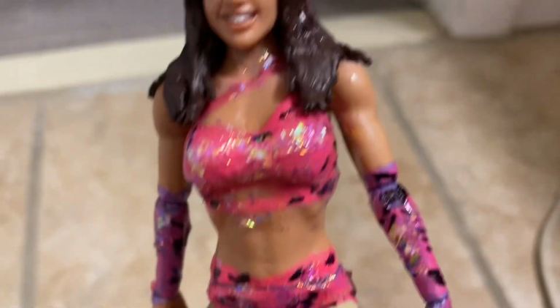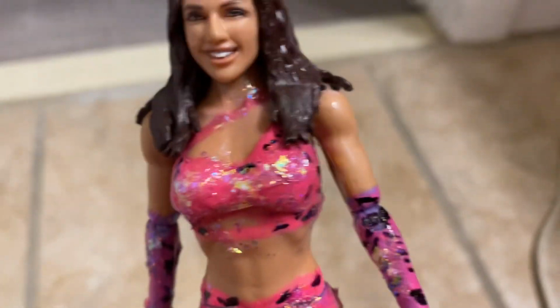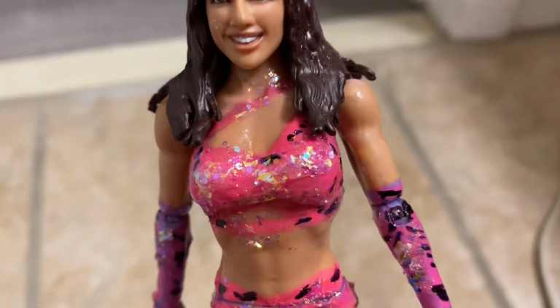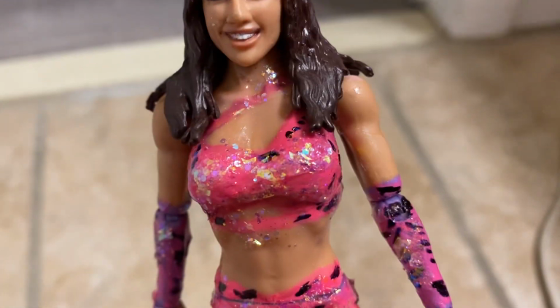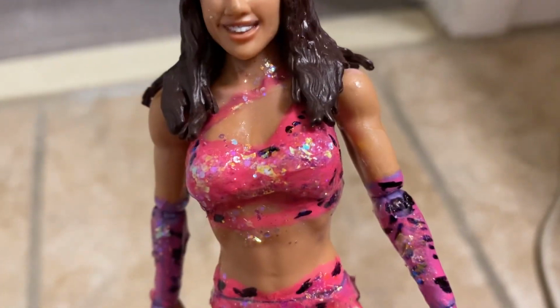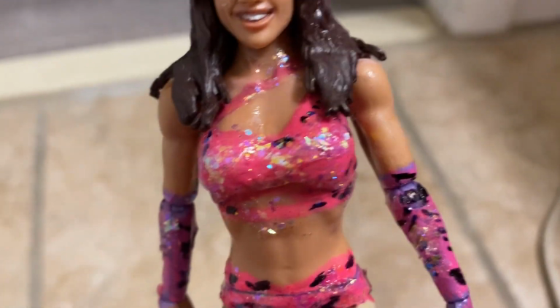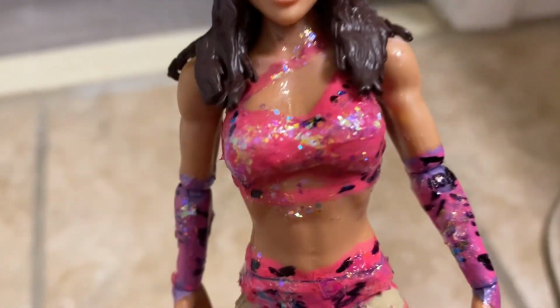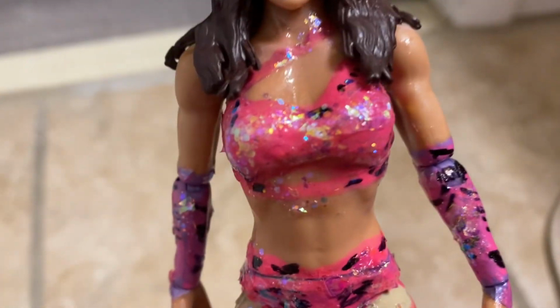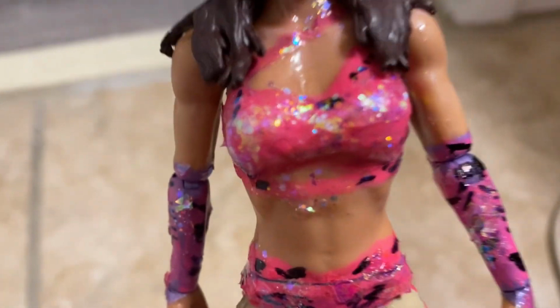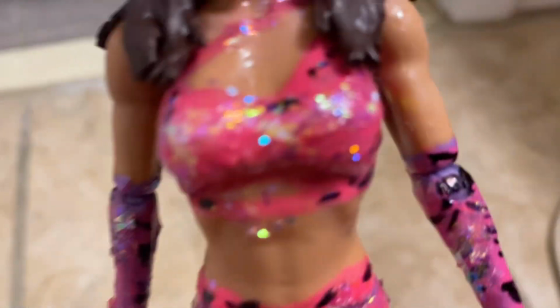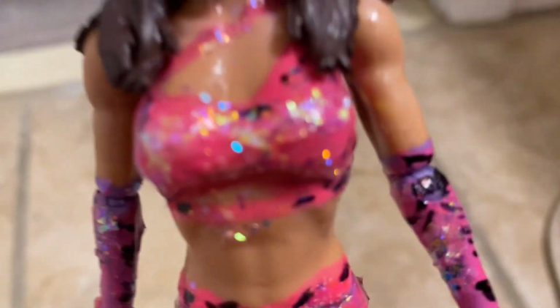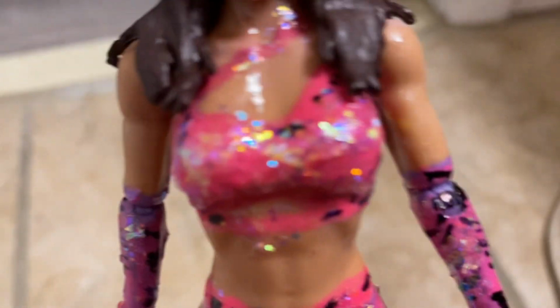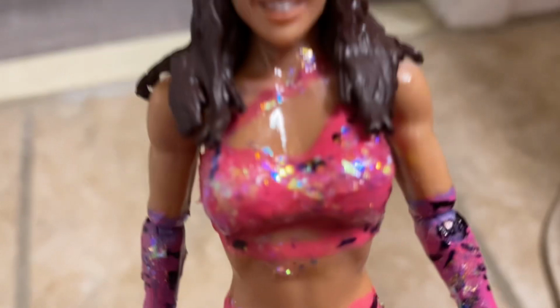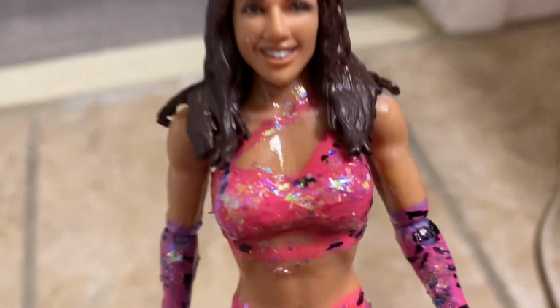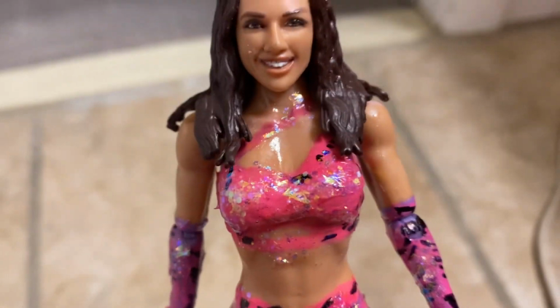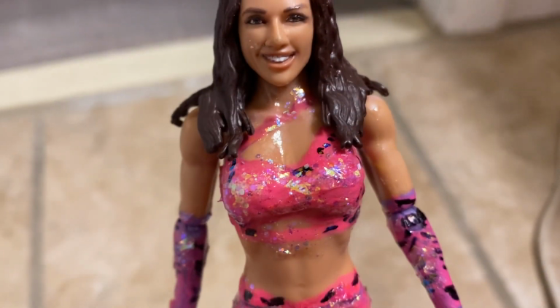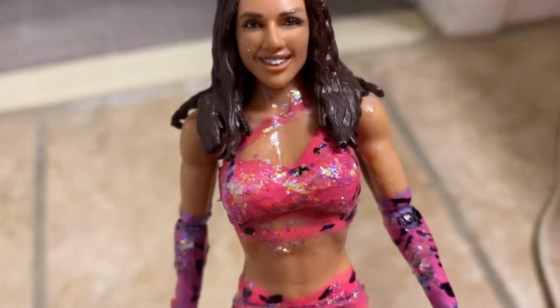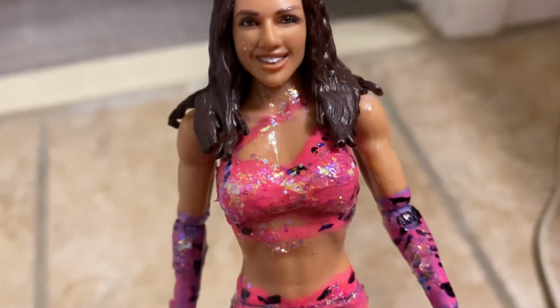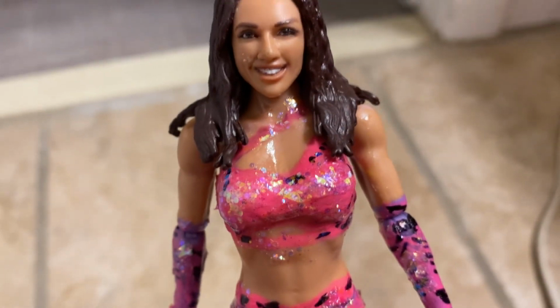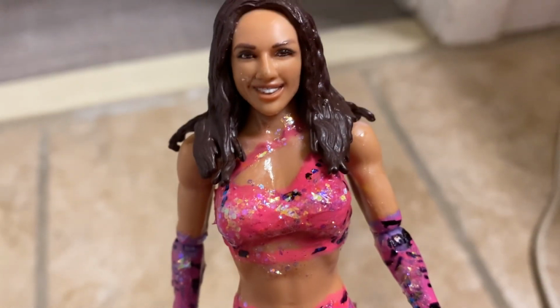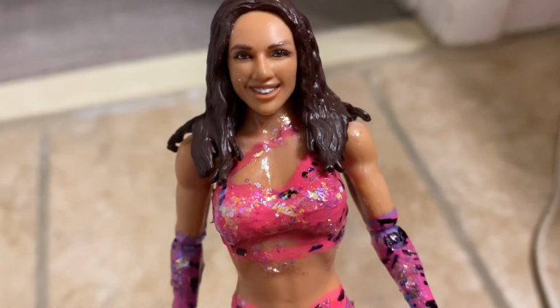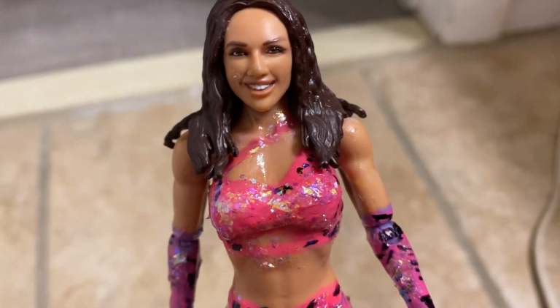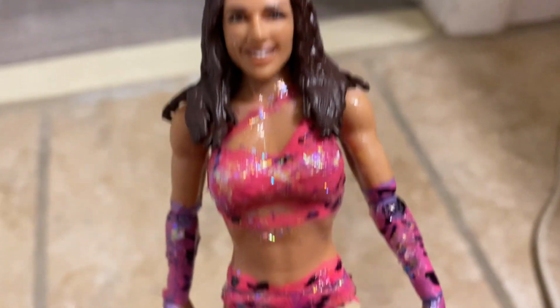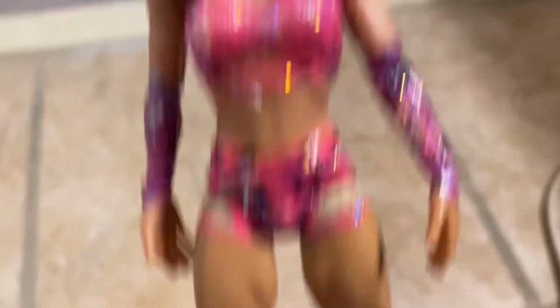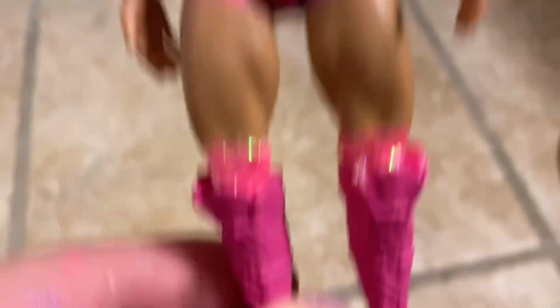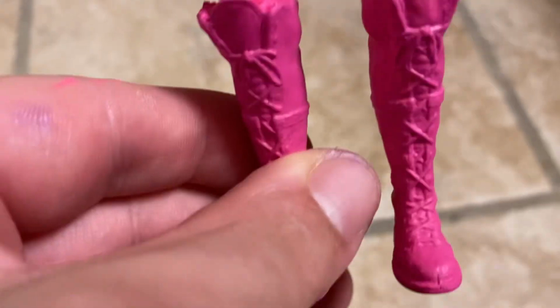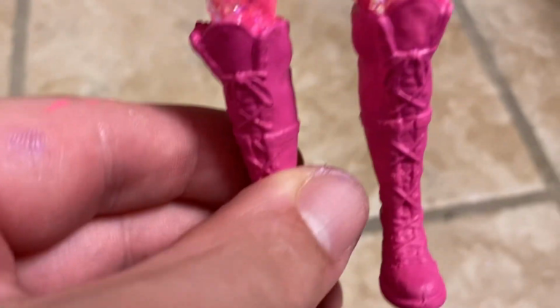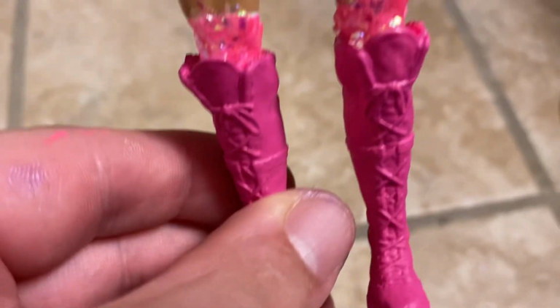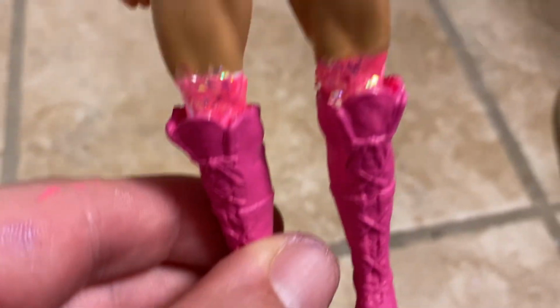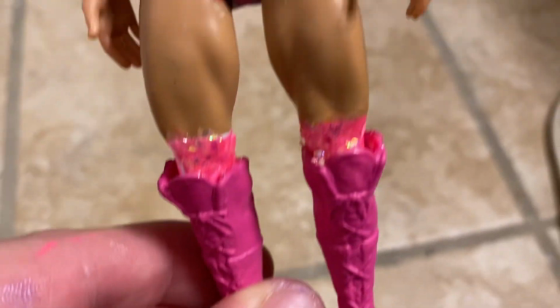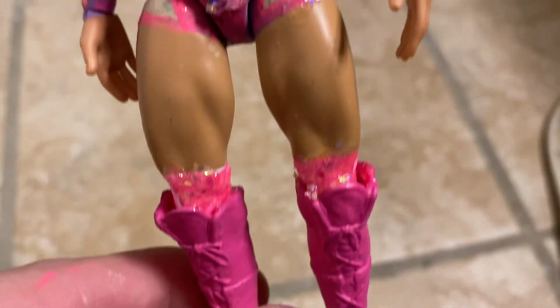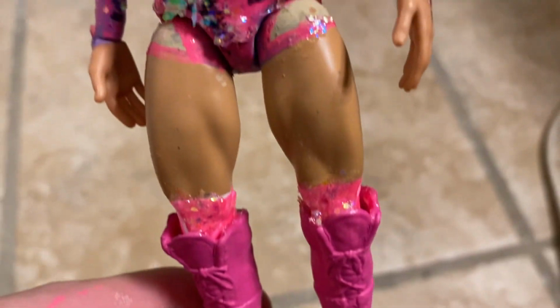What I did for this figure was I took the top off, took the head off, and took the boots off because I had to paint the boots.